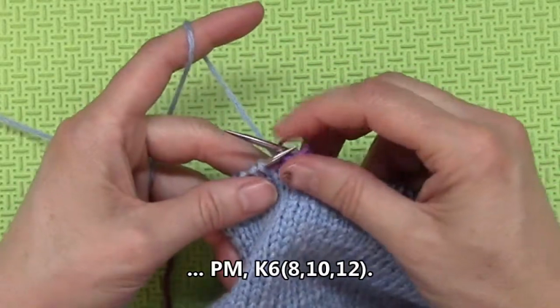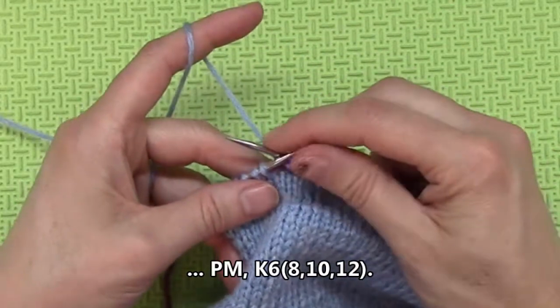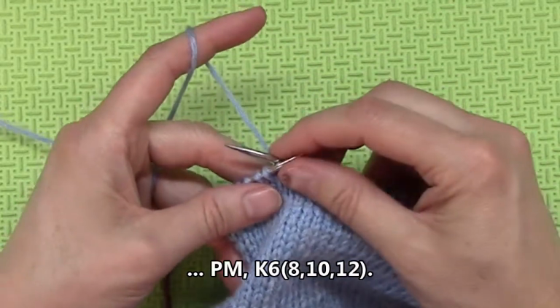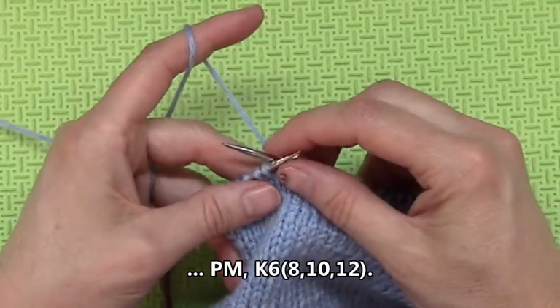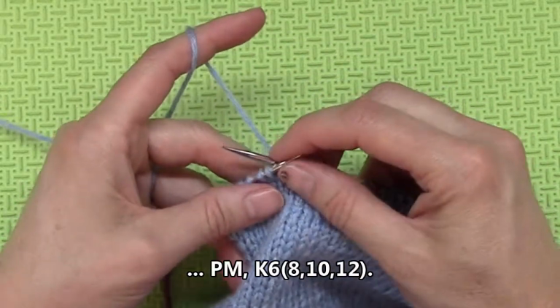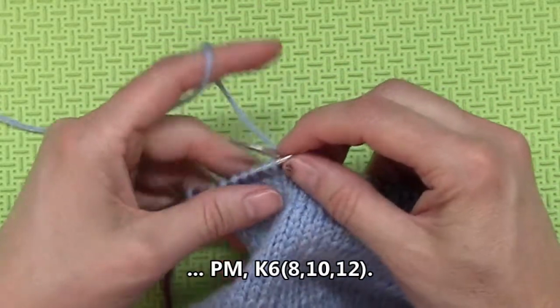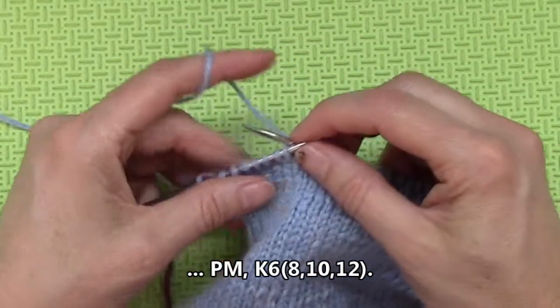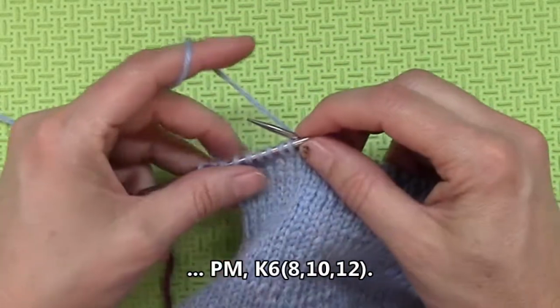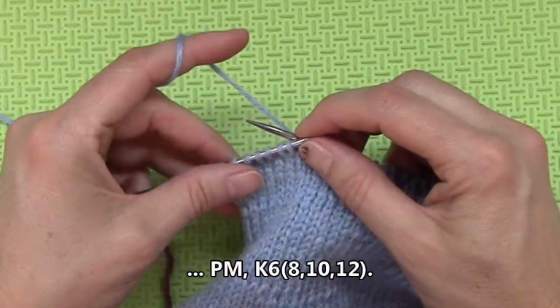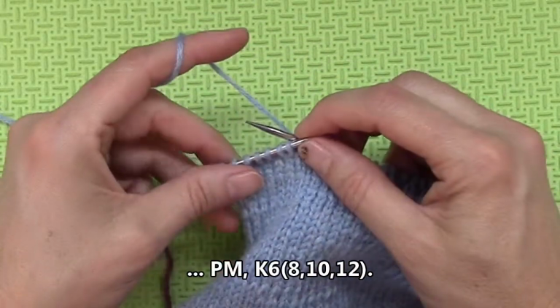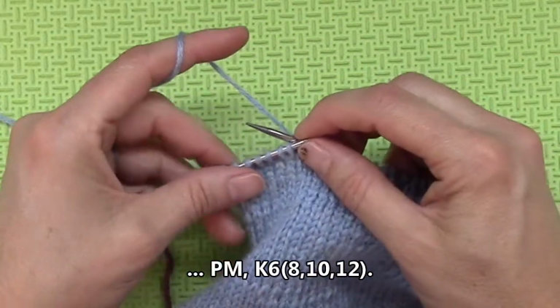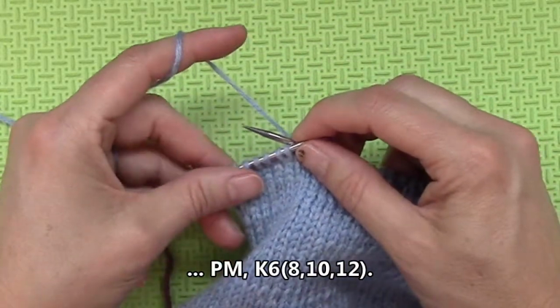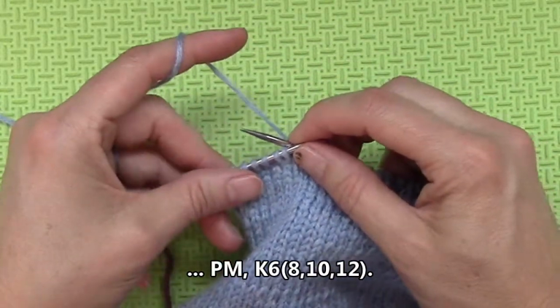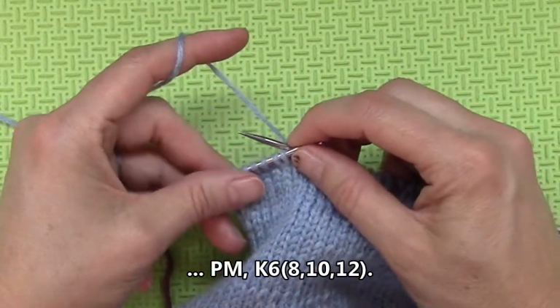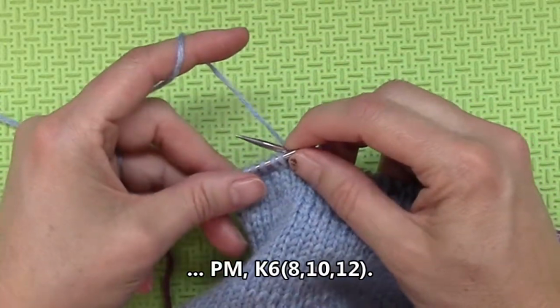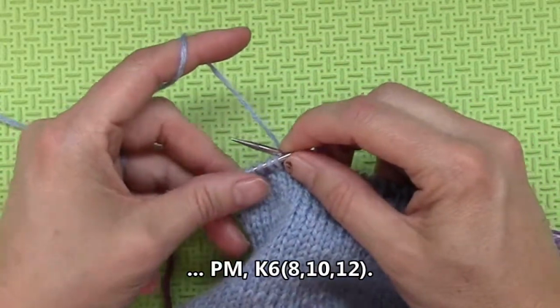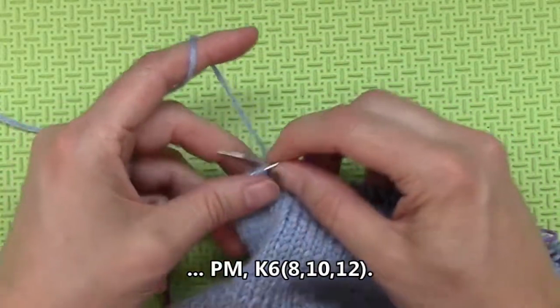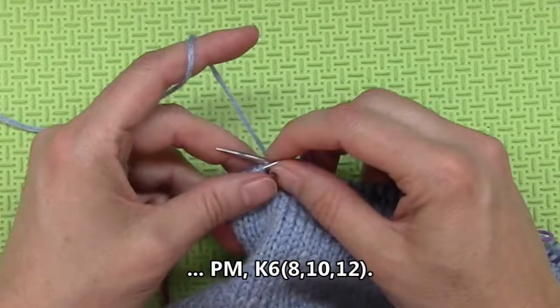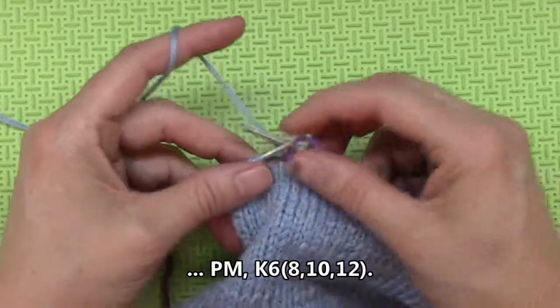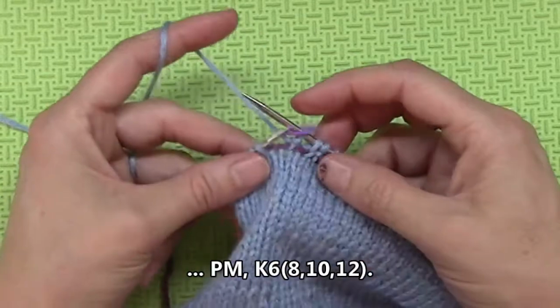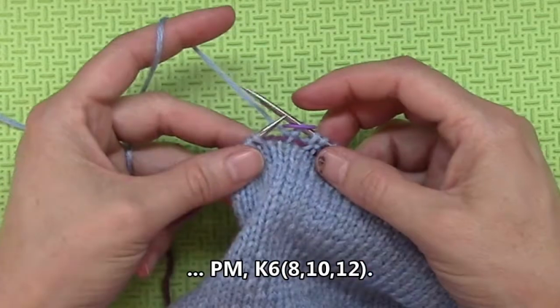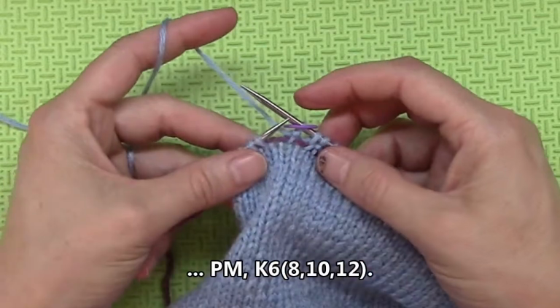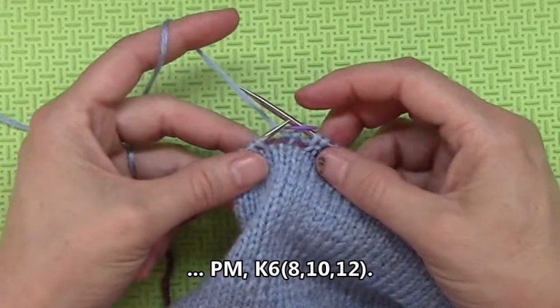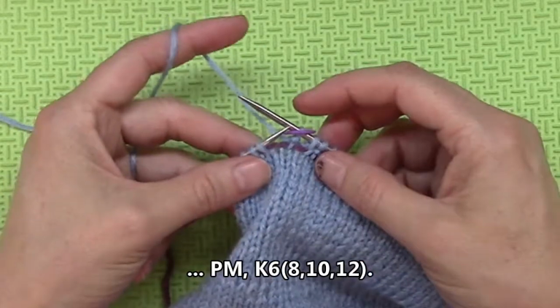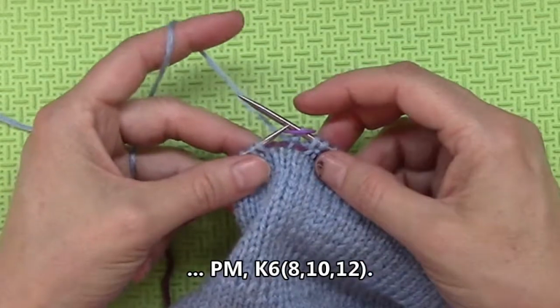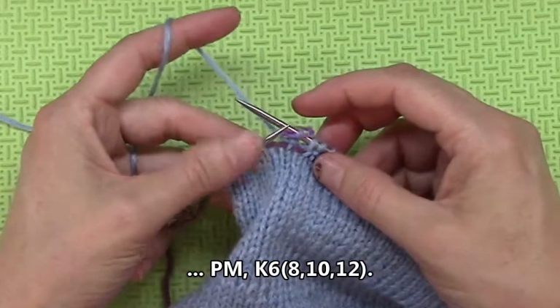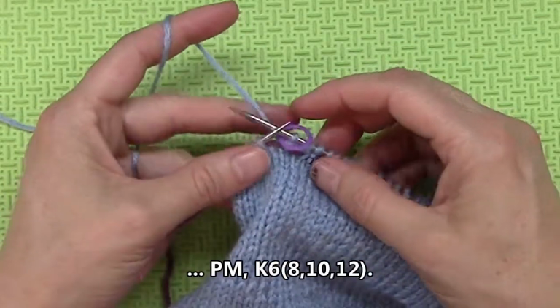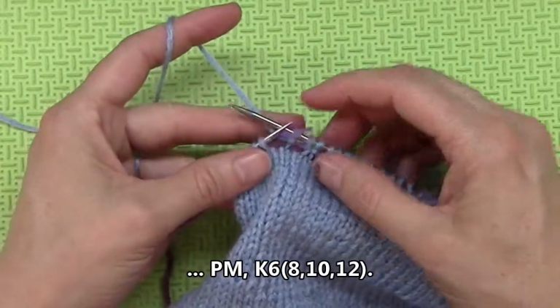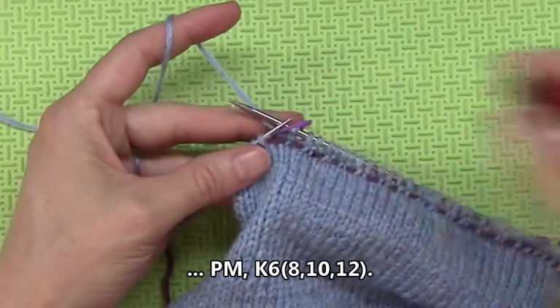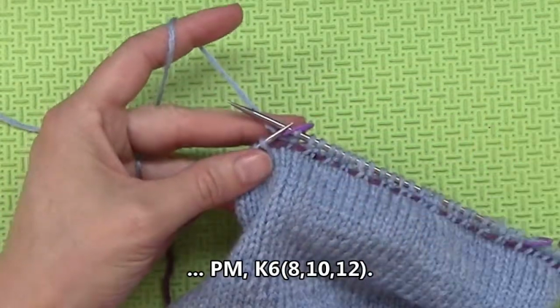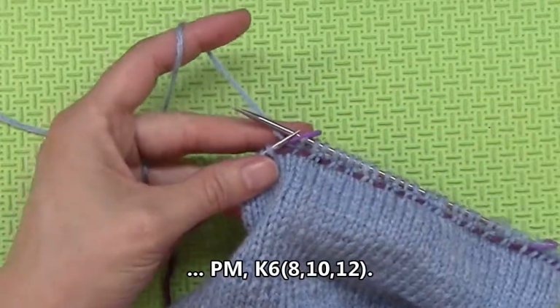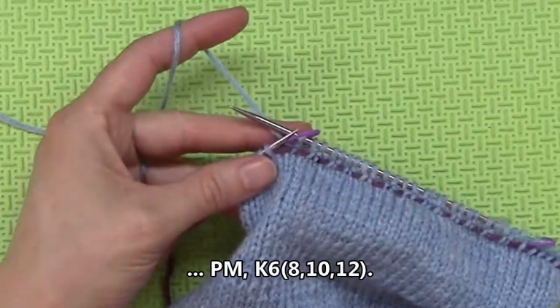And then I end by knitting till the end of the row. Go ahead and do that.